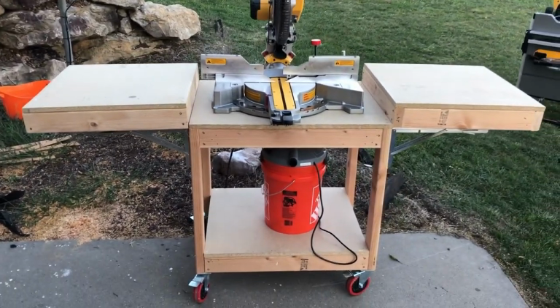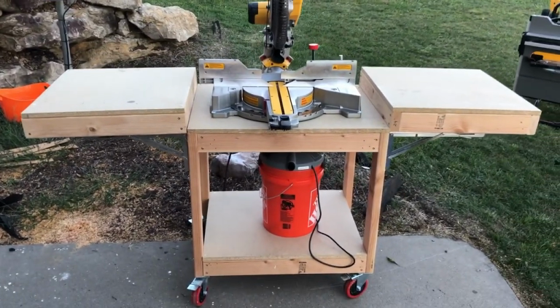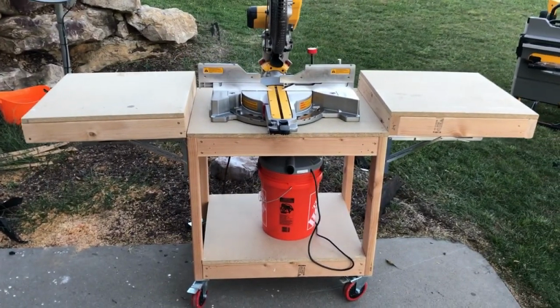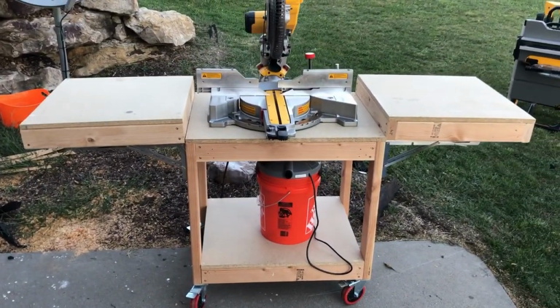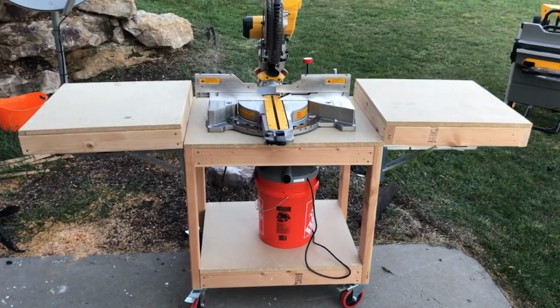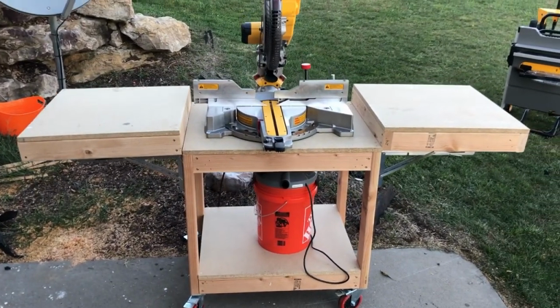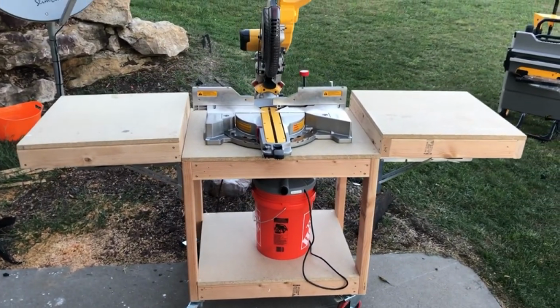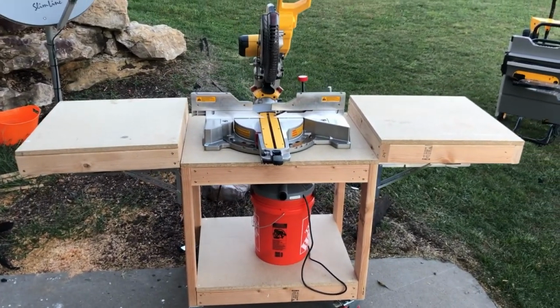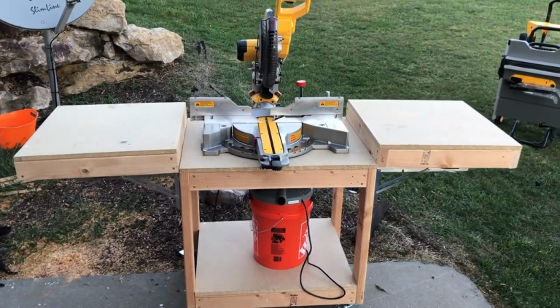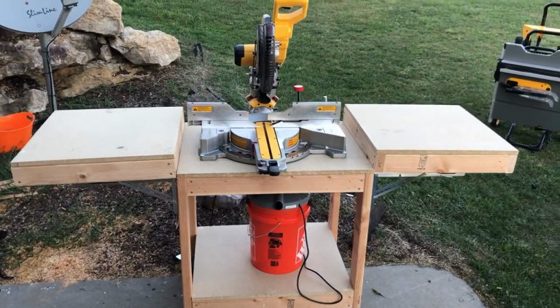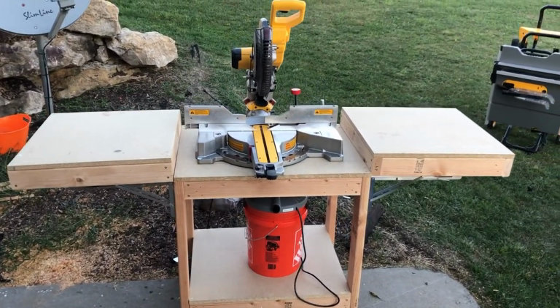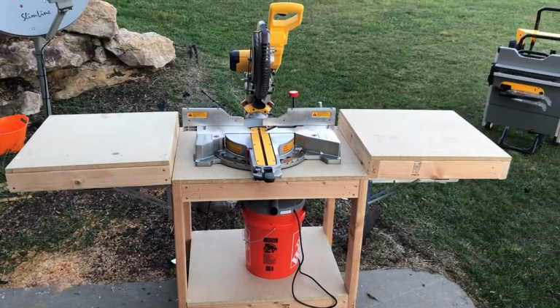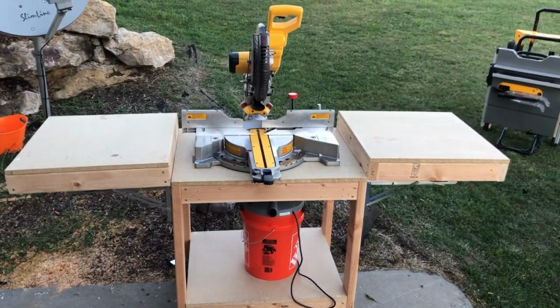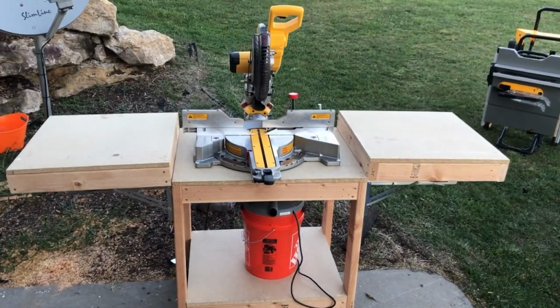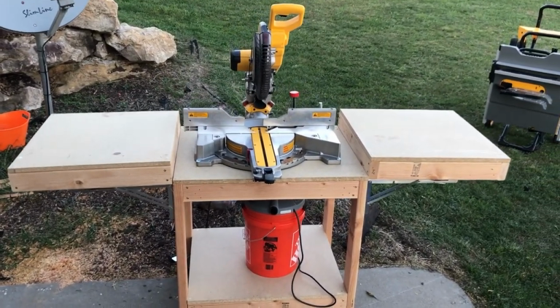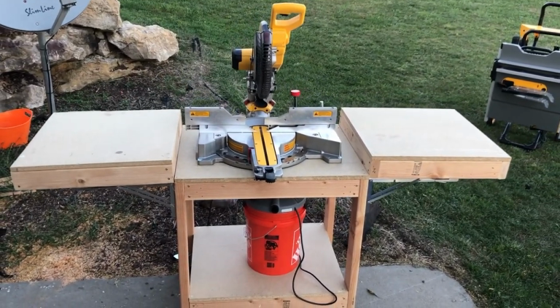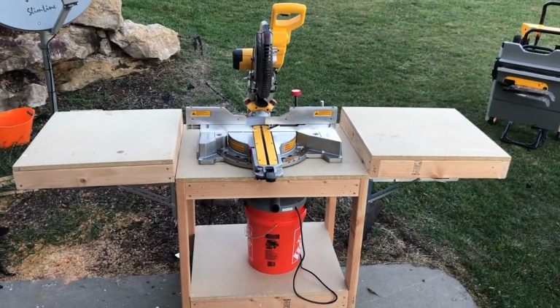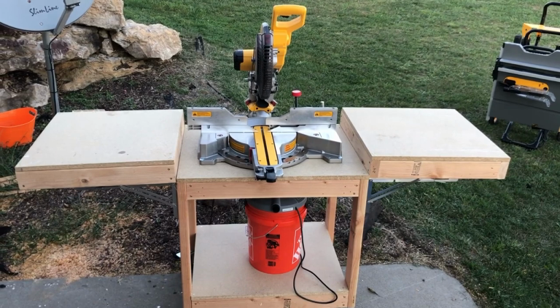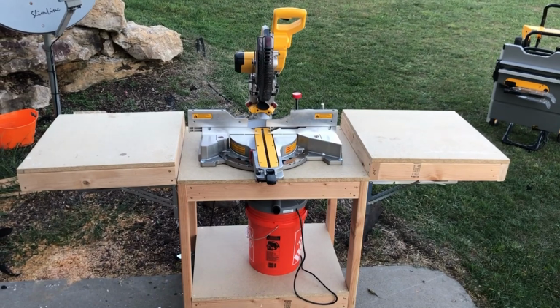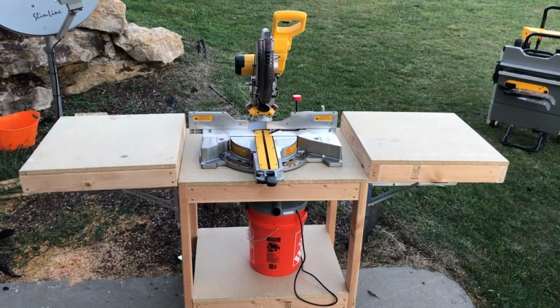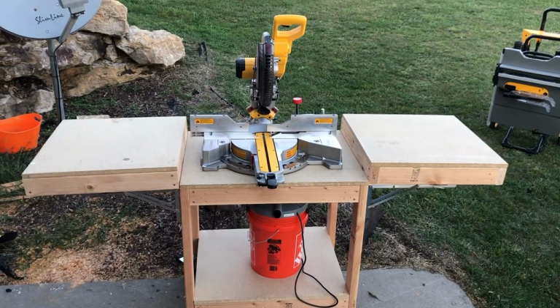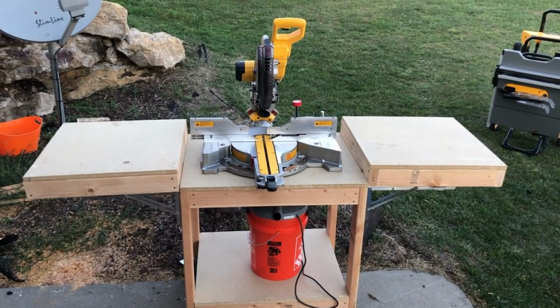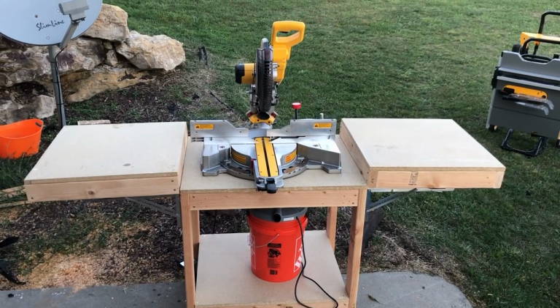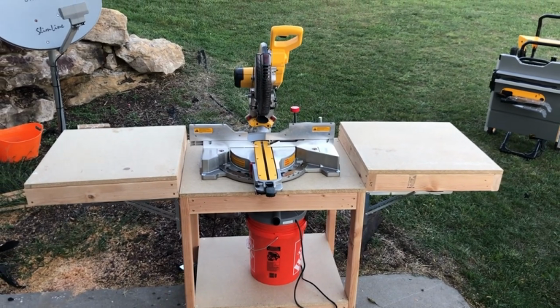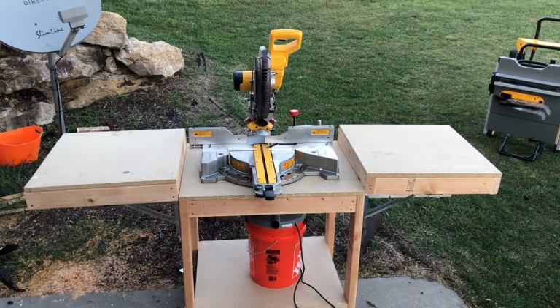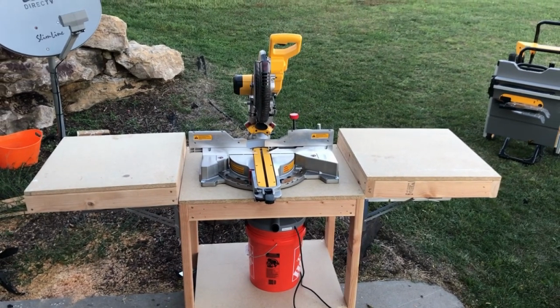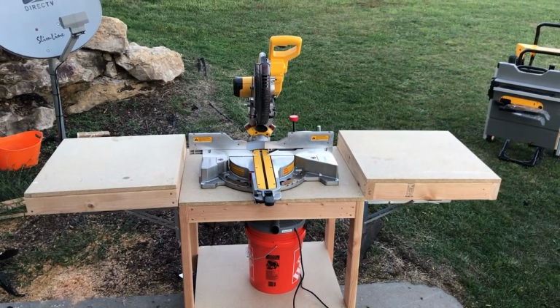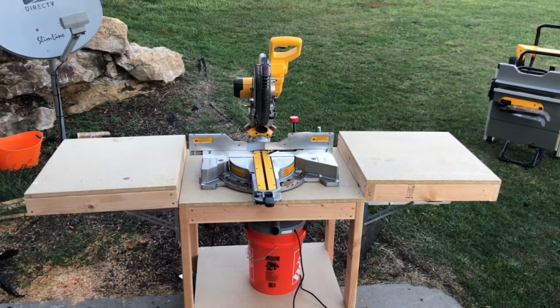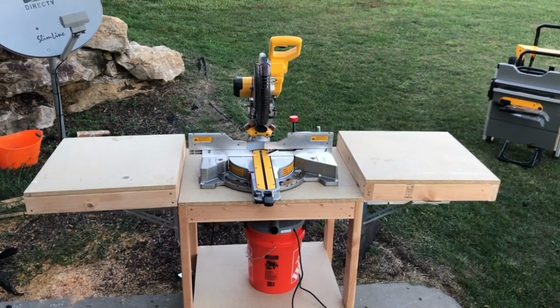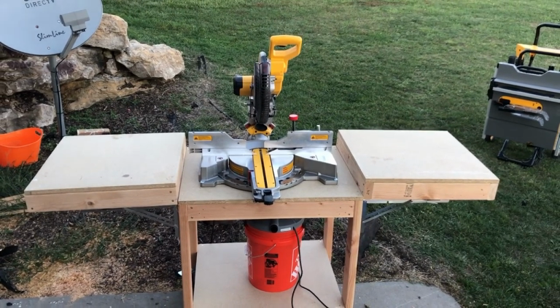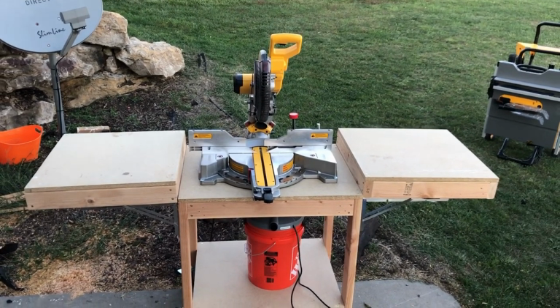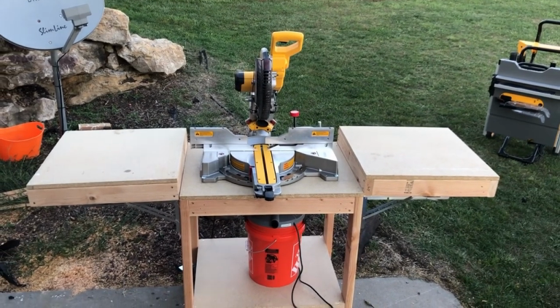I had this video in my backlog for a couple of months, so you might see a different miter saw.